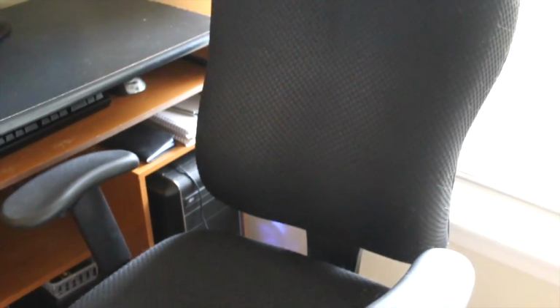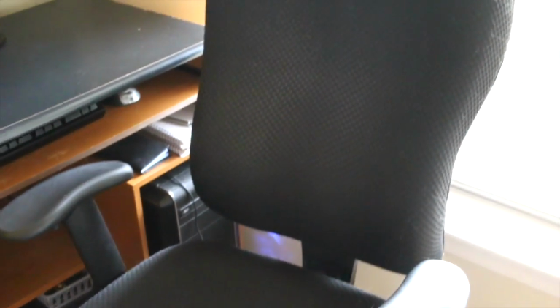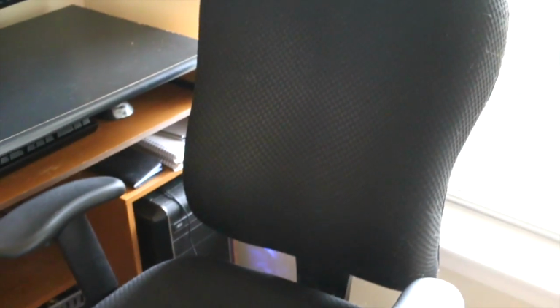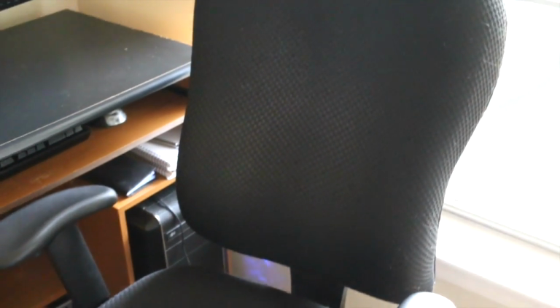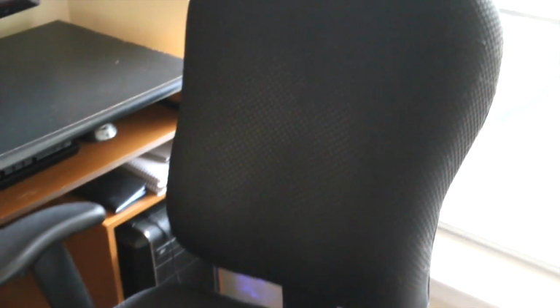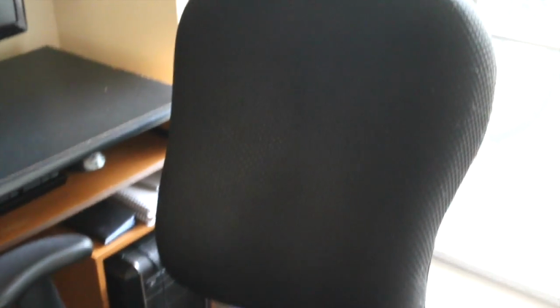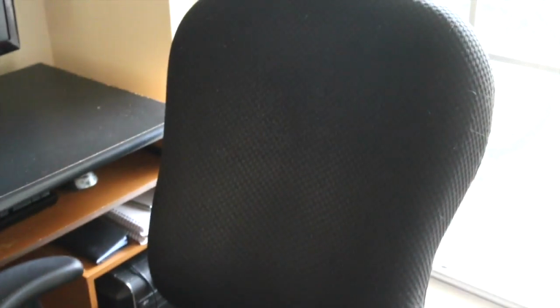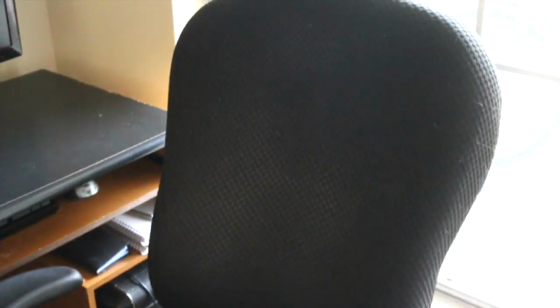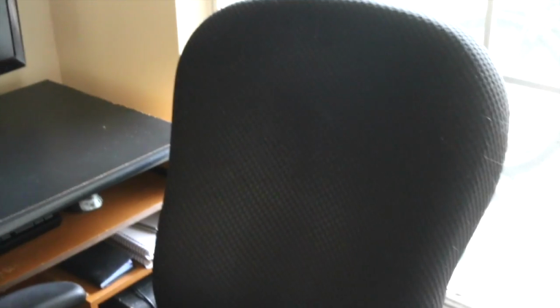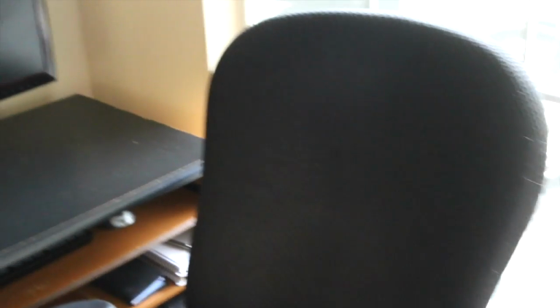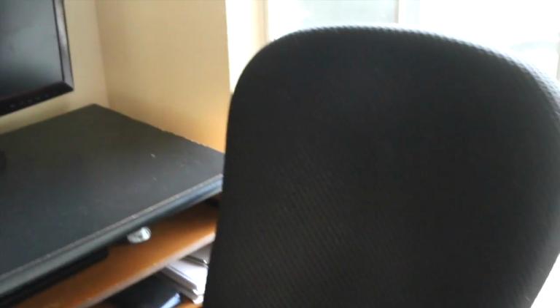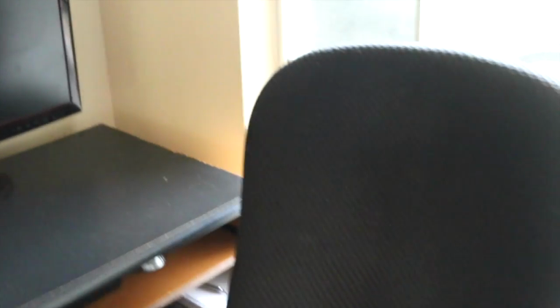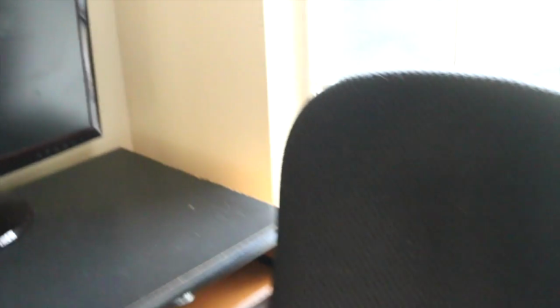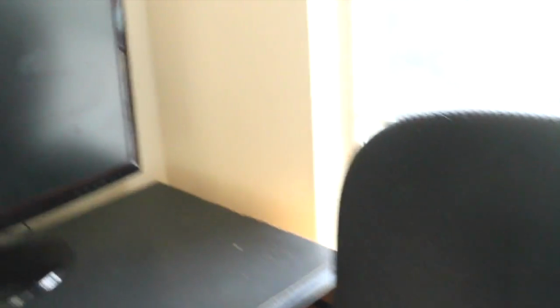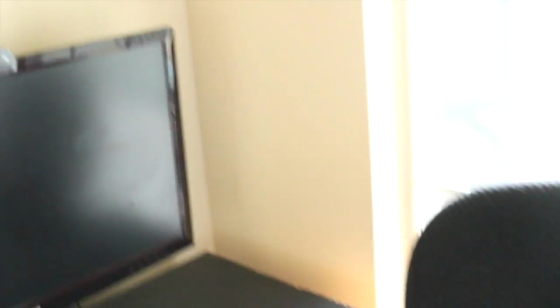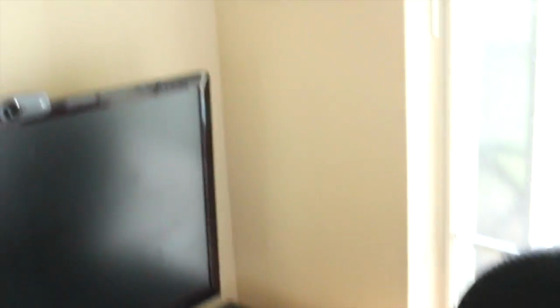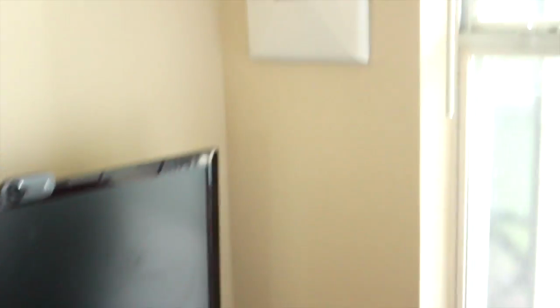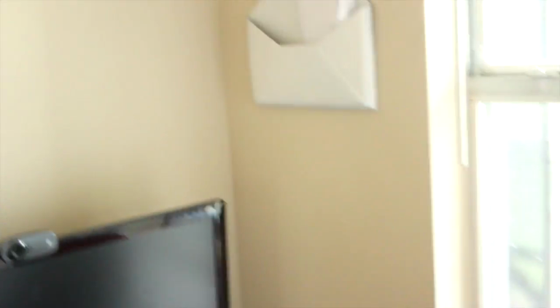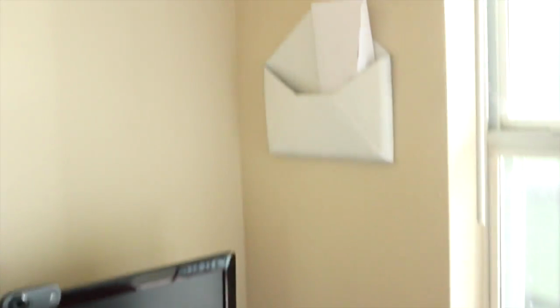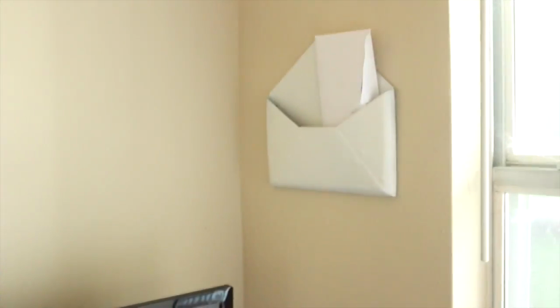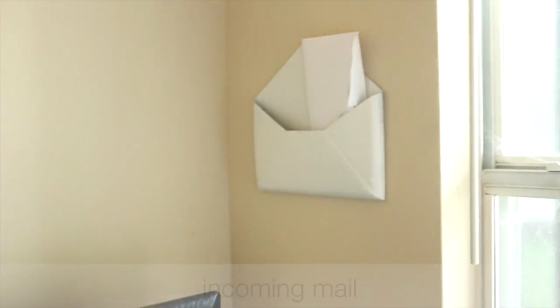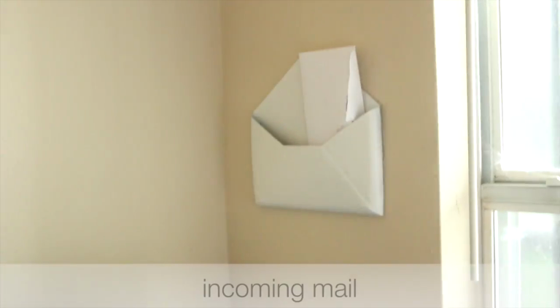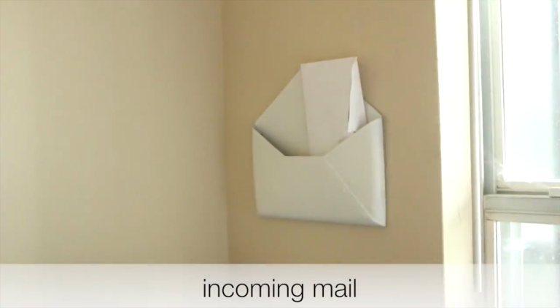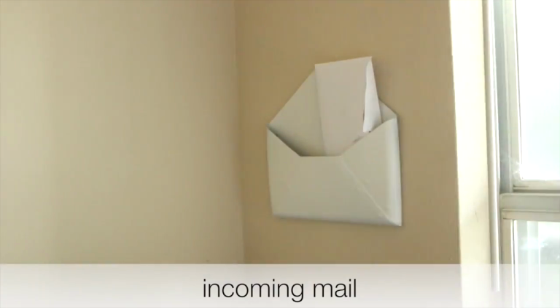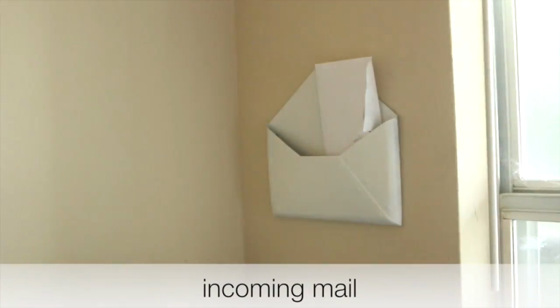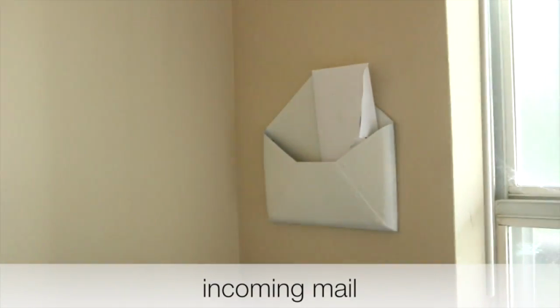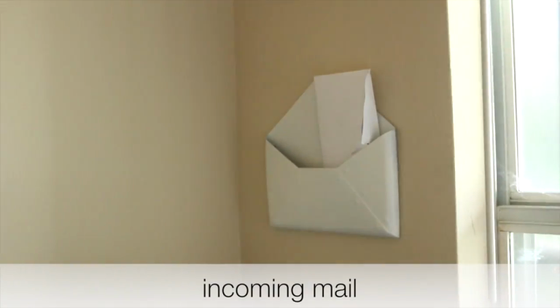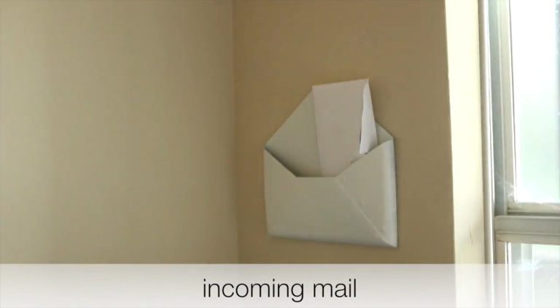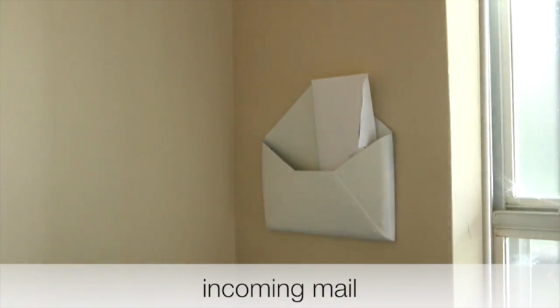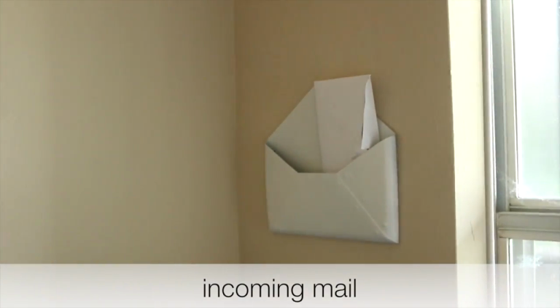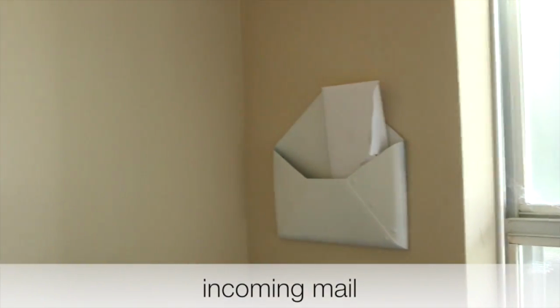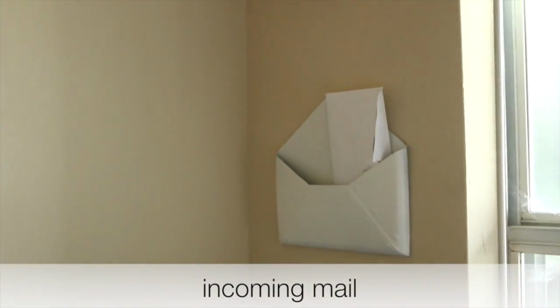I really like this memory foam chair — it's very comfortable. And right here I keep any mail that I need to get to.